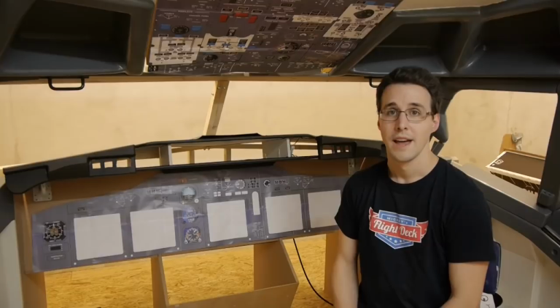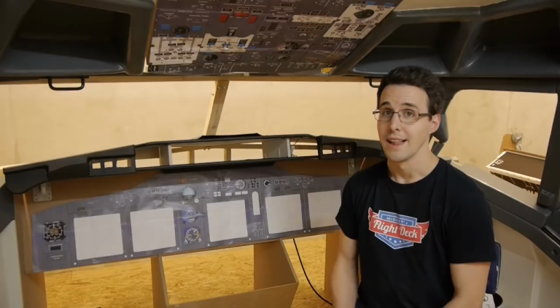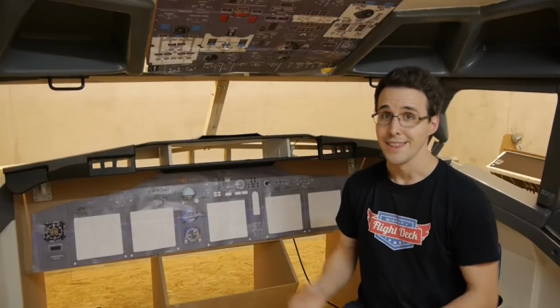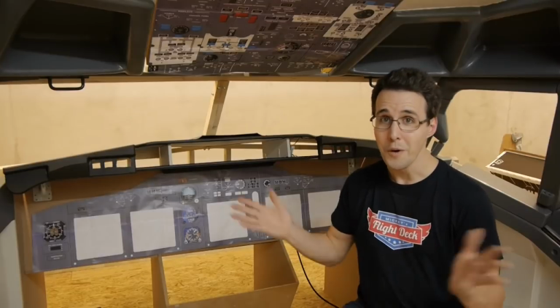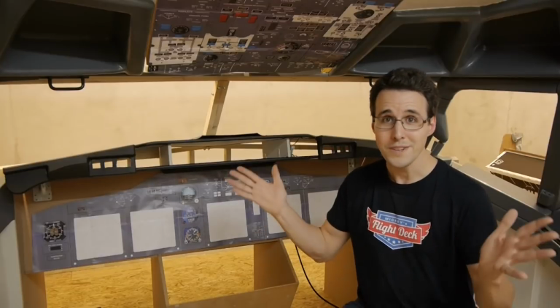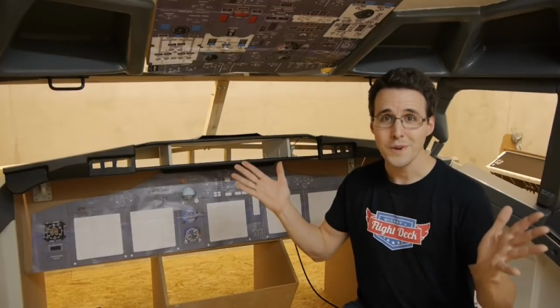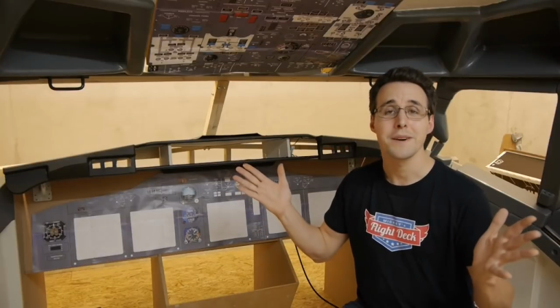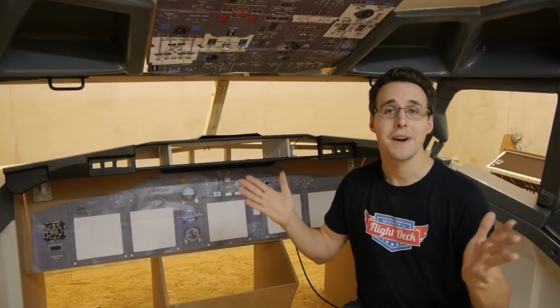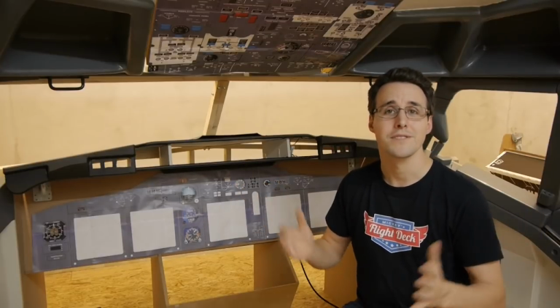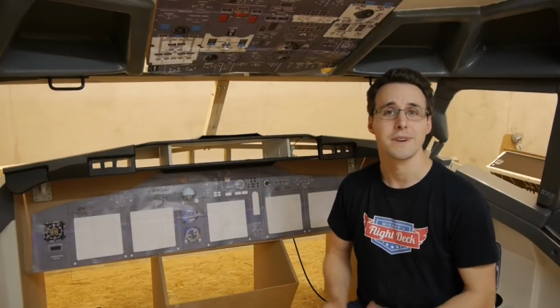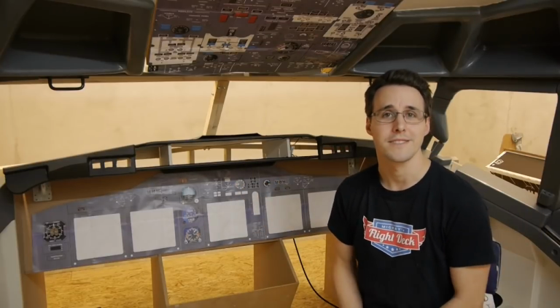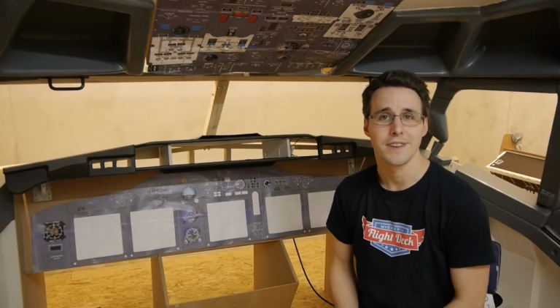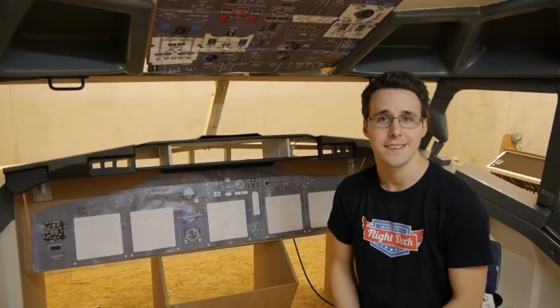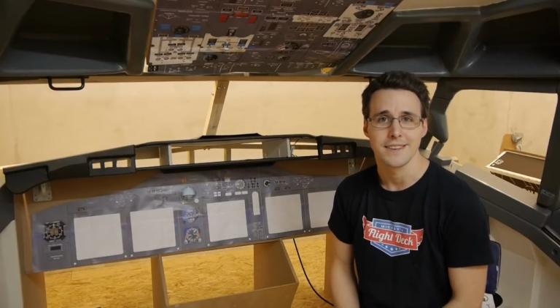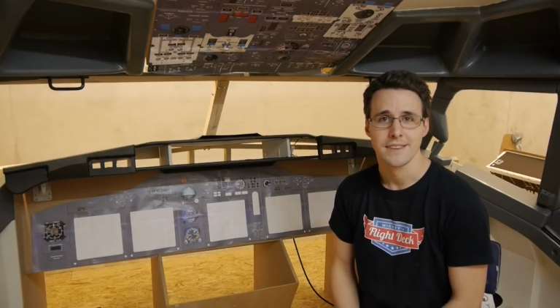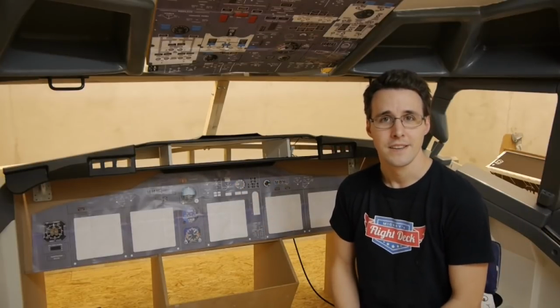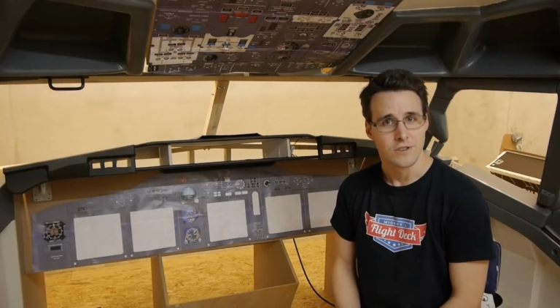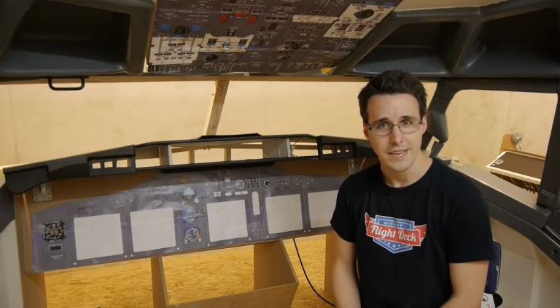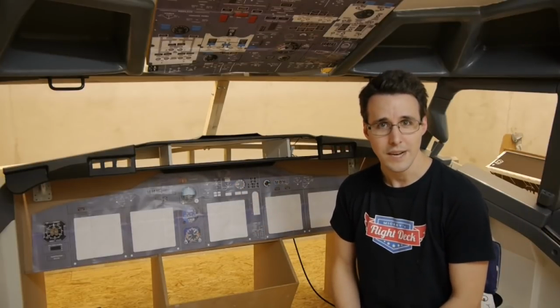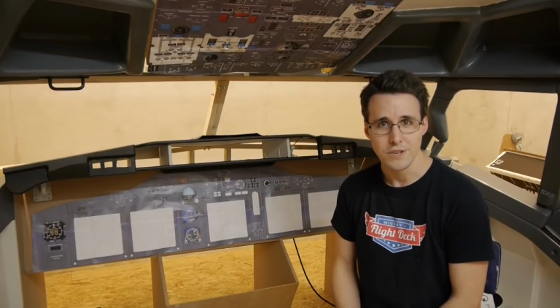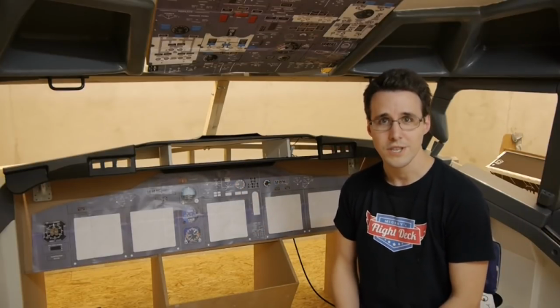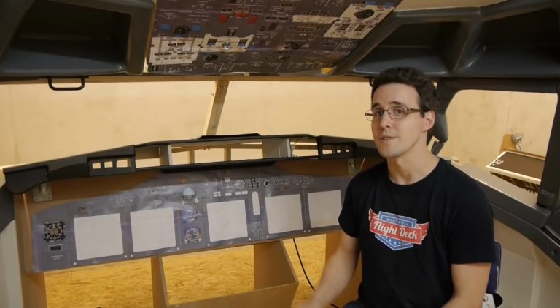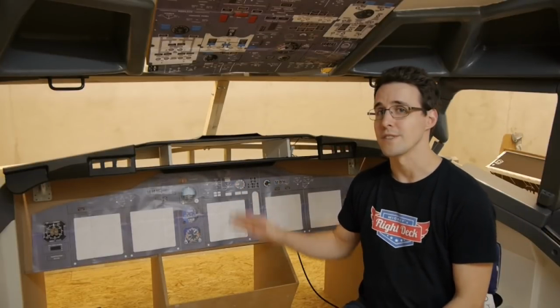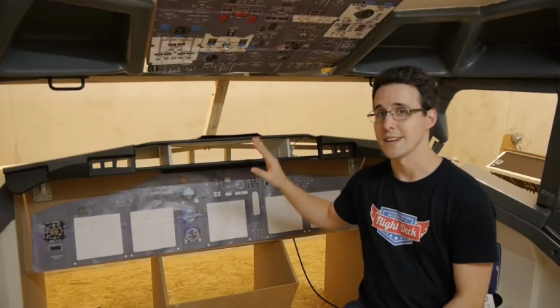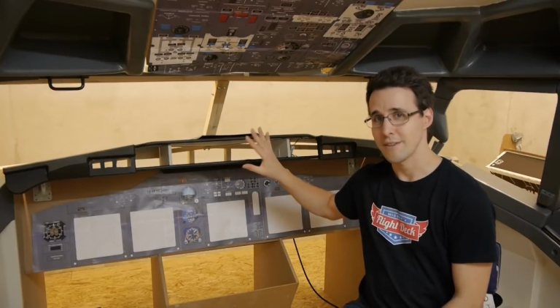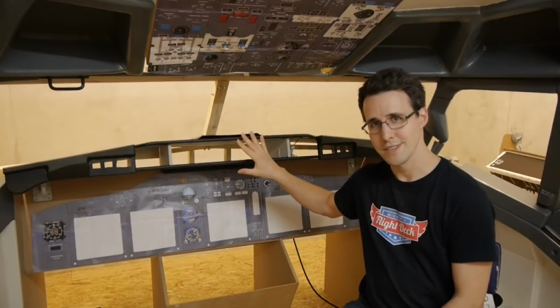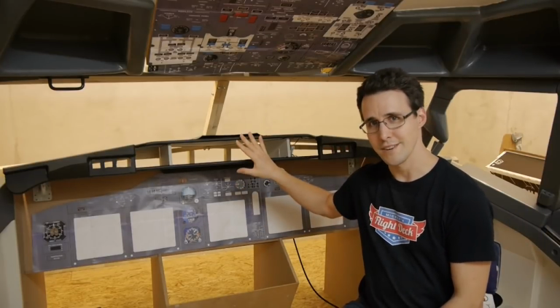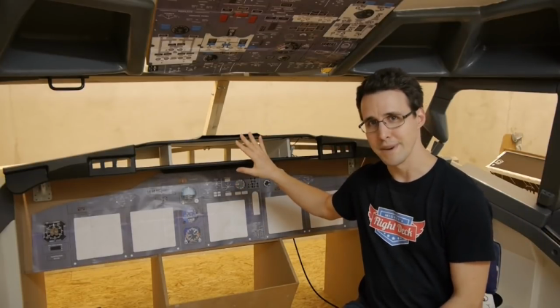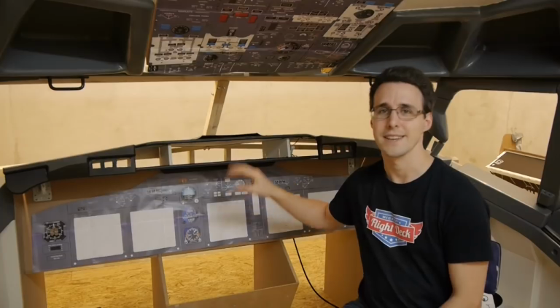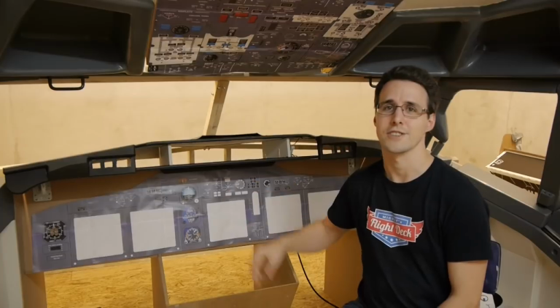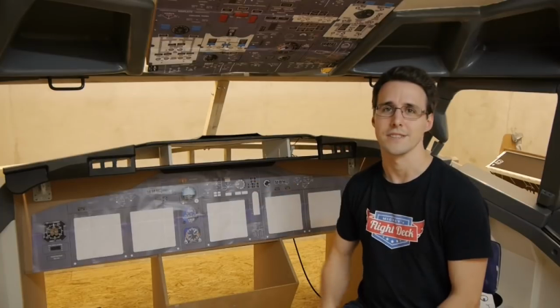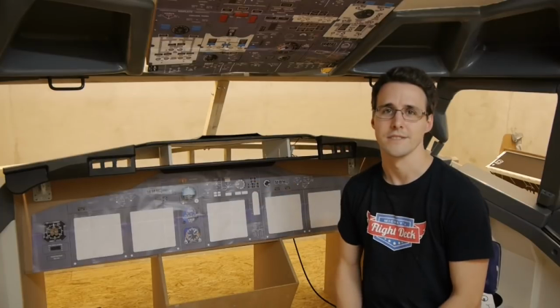Hello and welcome back to Mikey's Flight Deck. Today I will show you the covering of my glare shield.